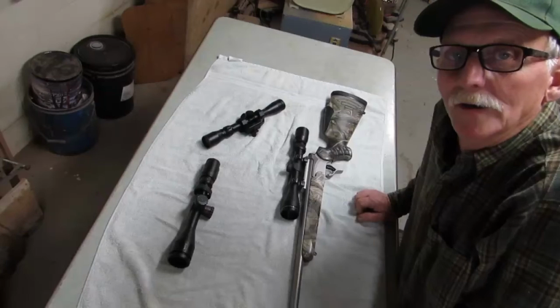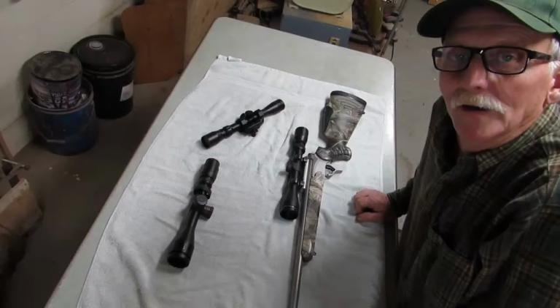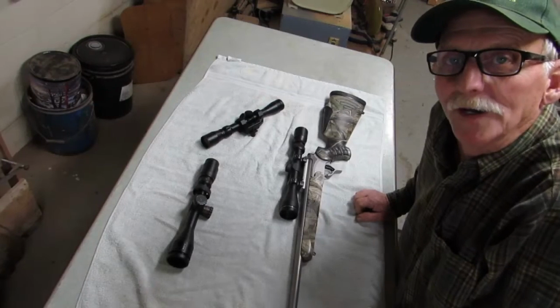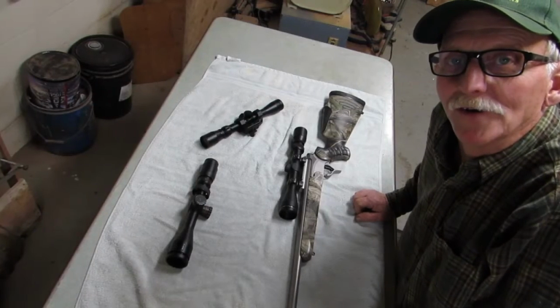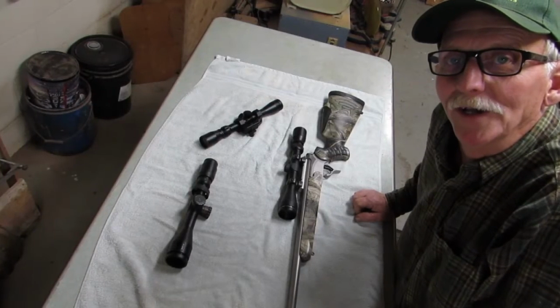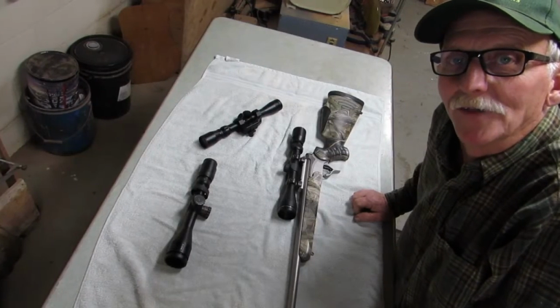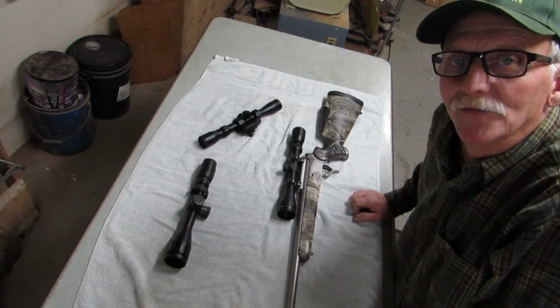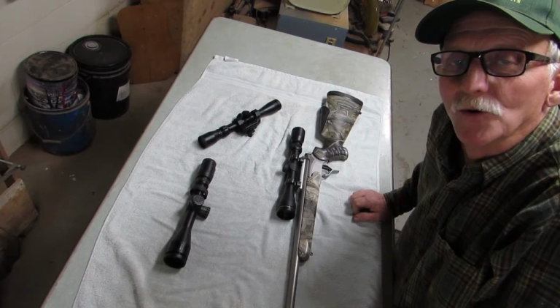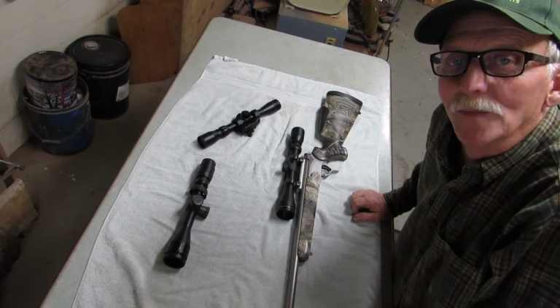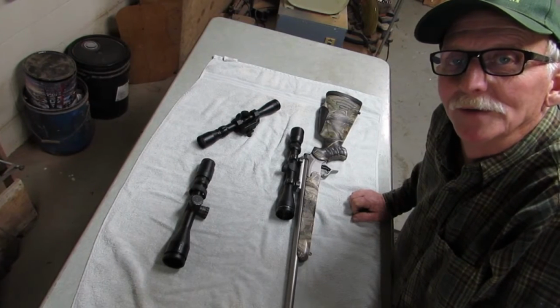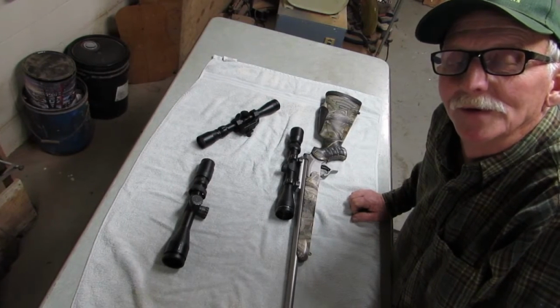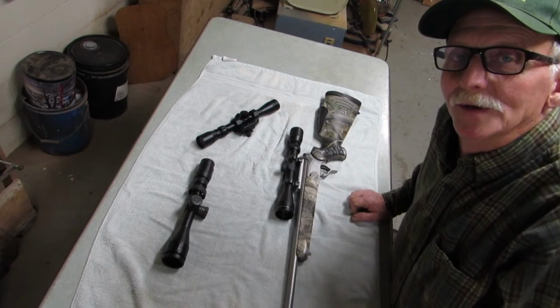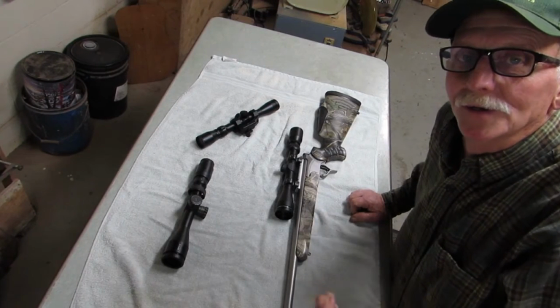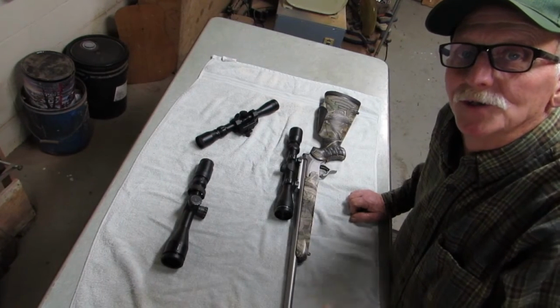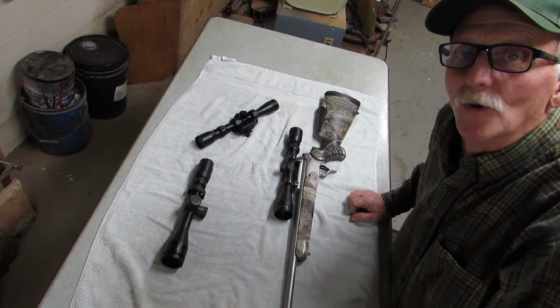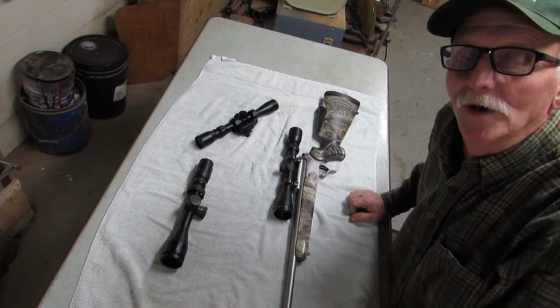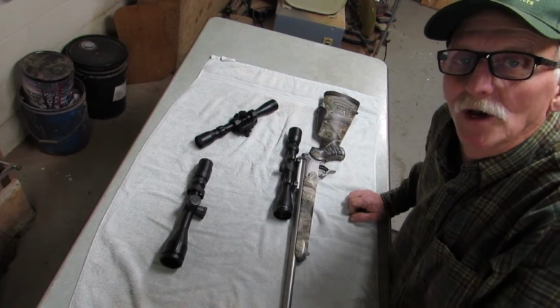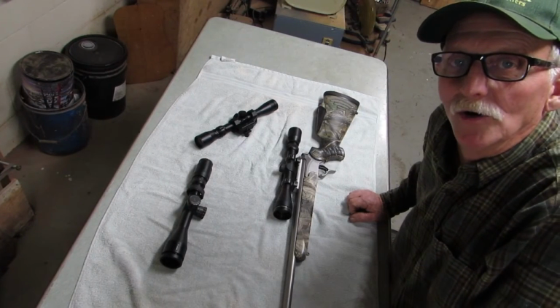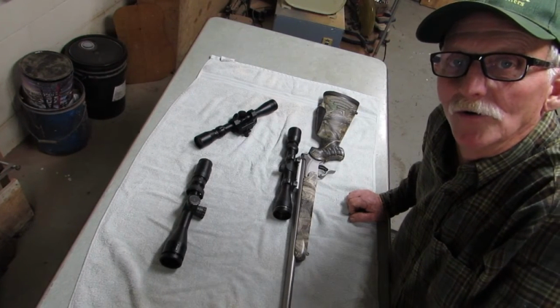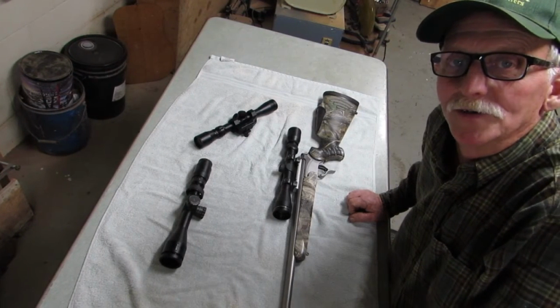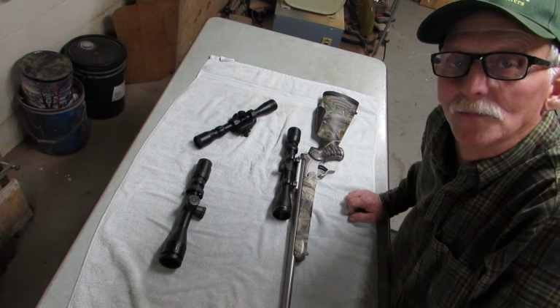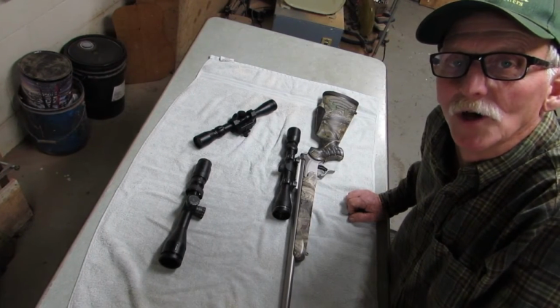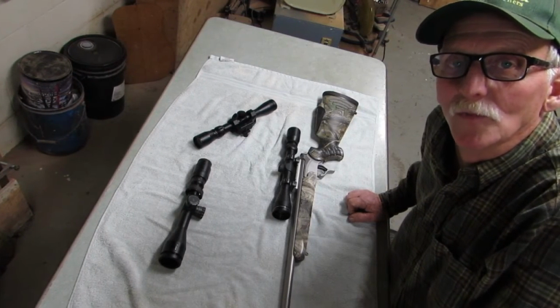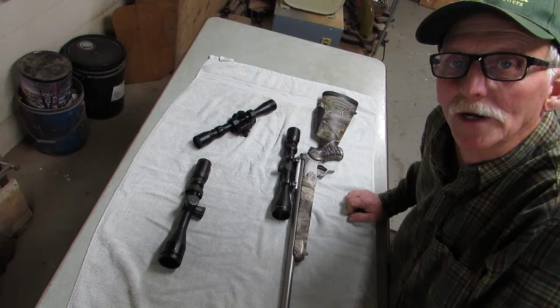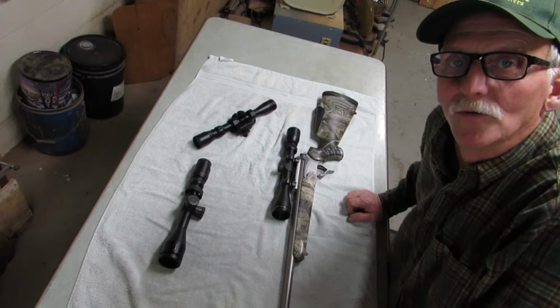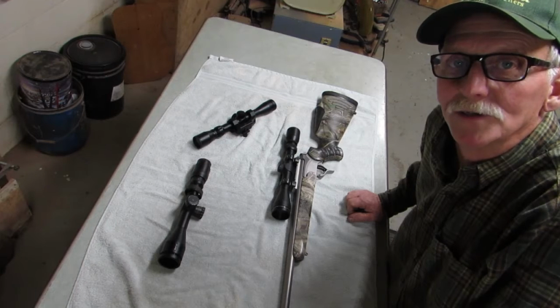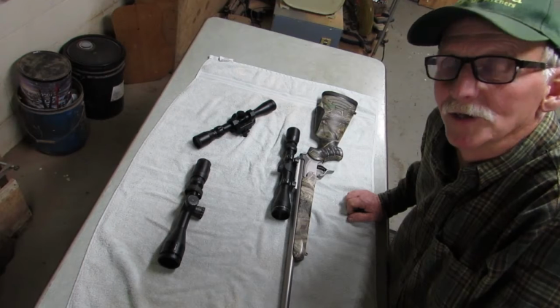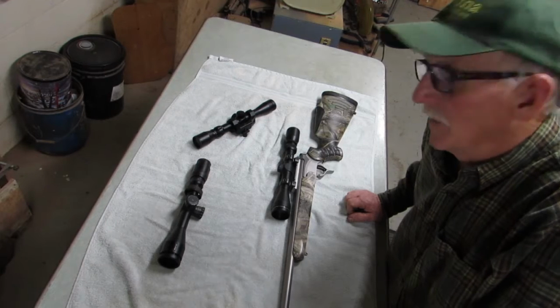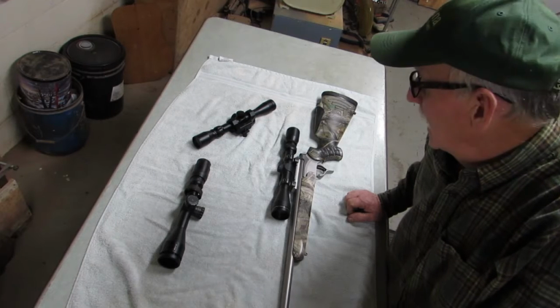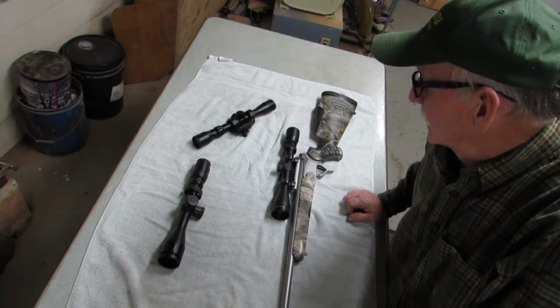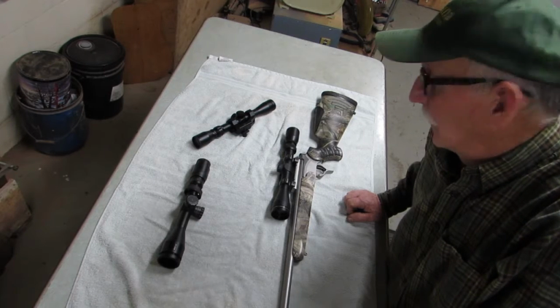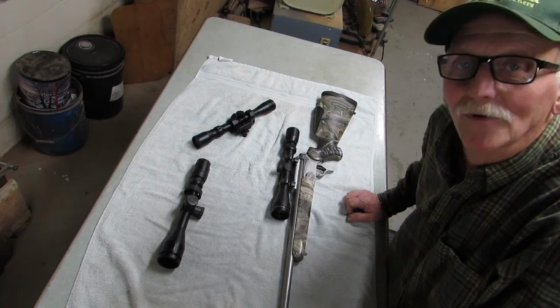Hey y'all, Kenny here. Thanks for joining me. Just a quick video to address a couple scope-related questions that I'm asked frequently.